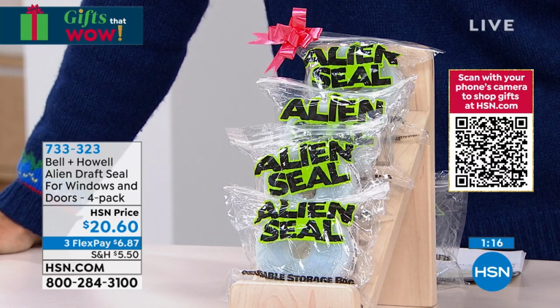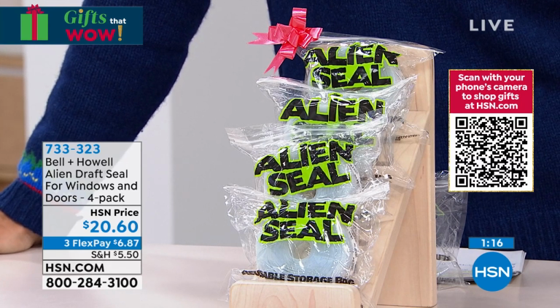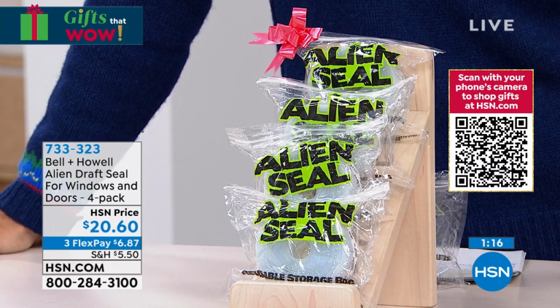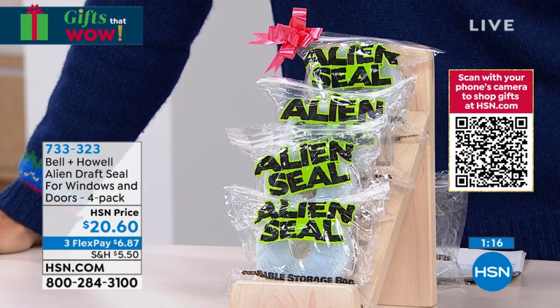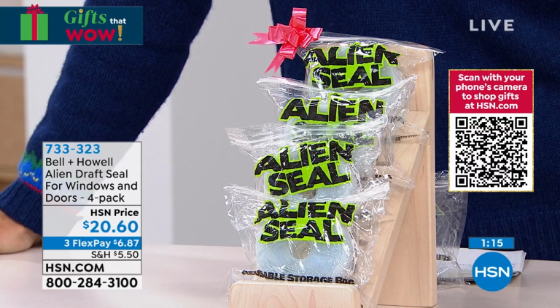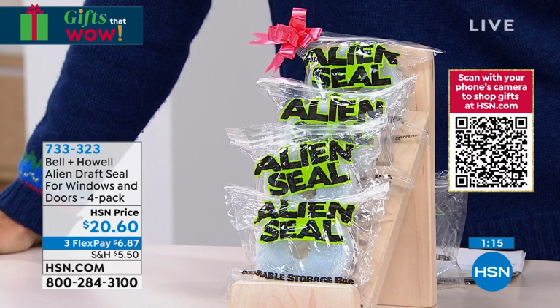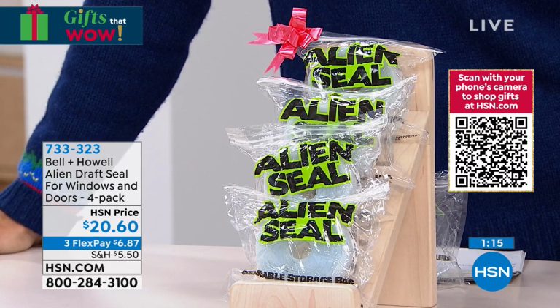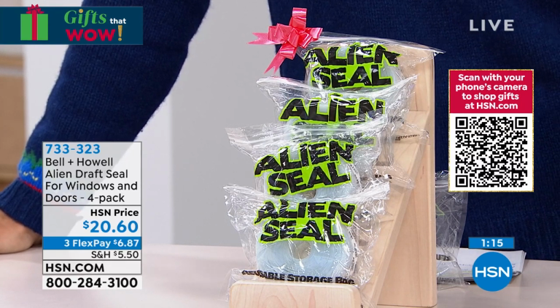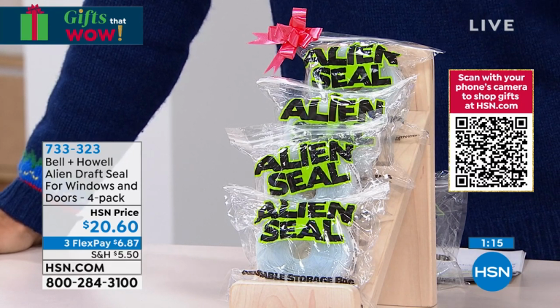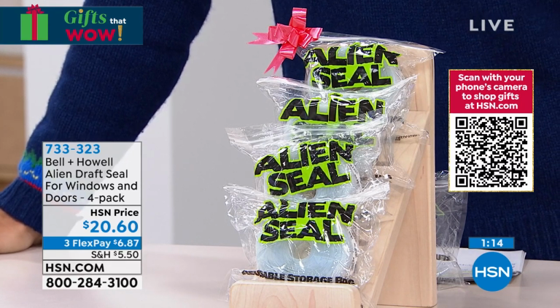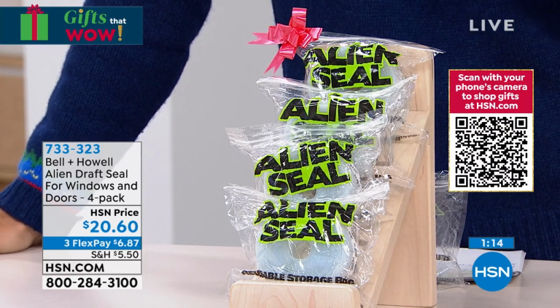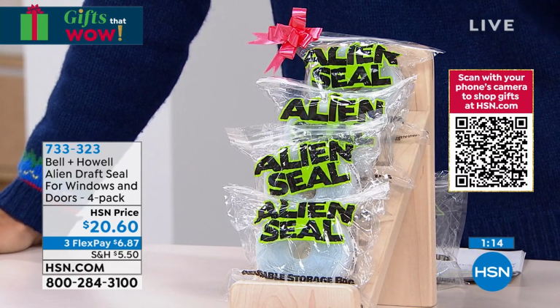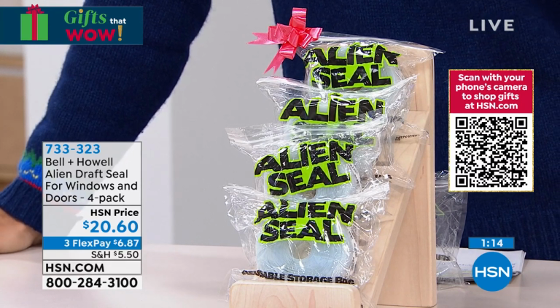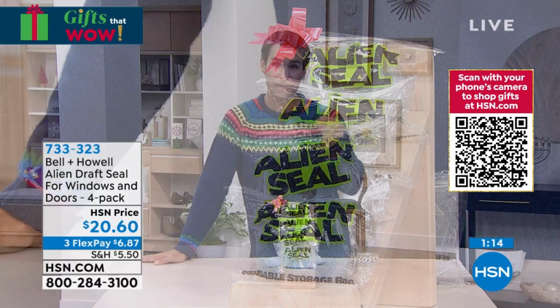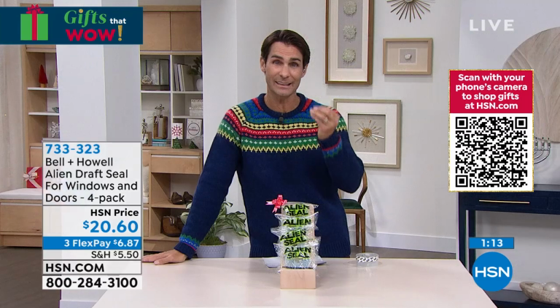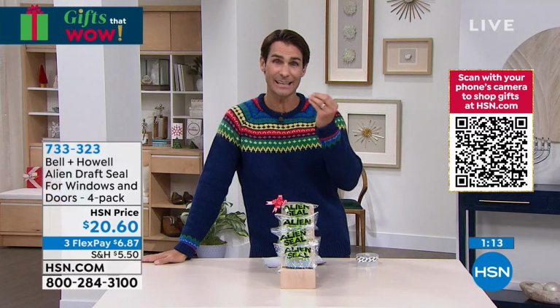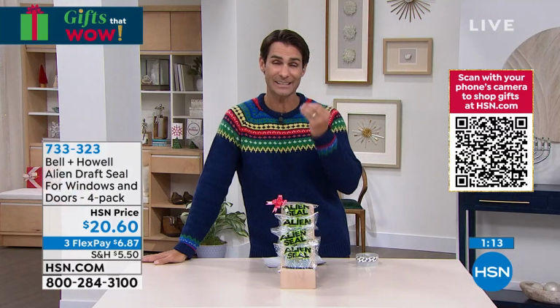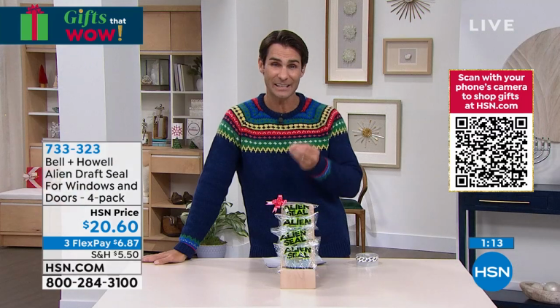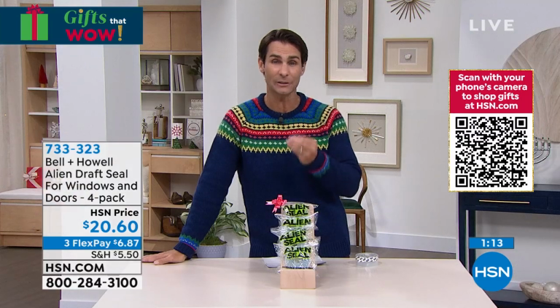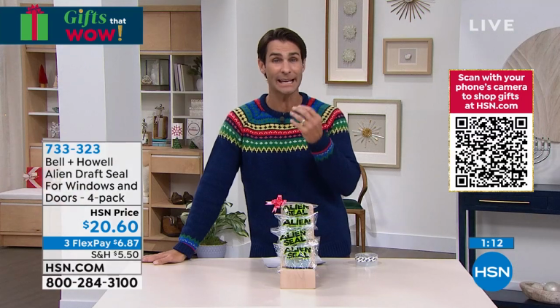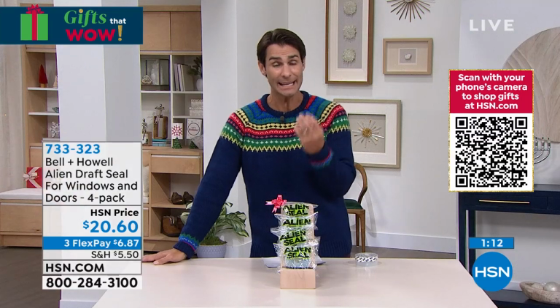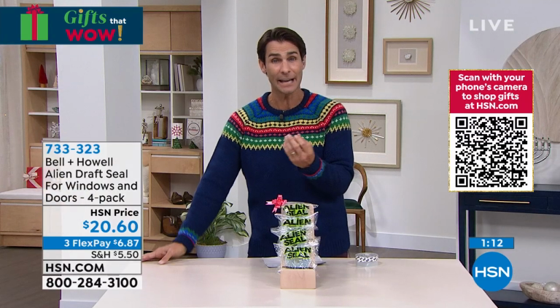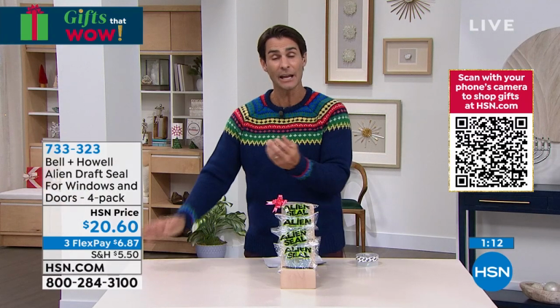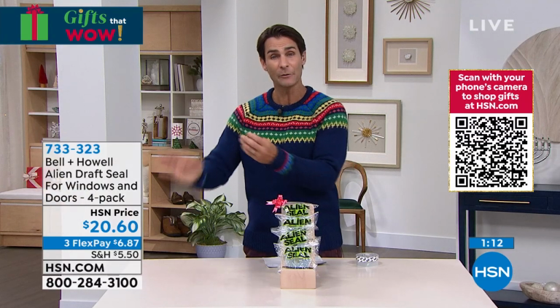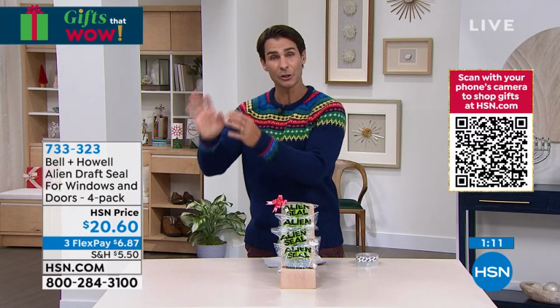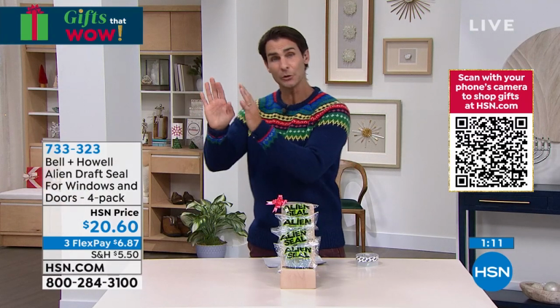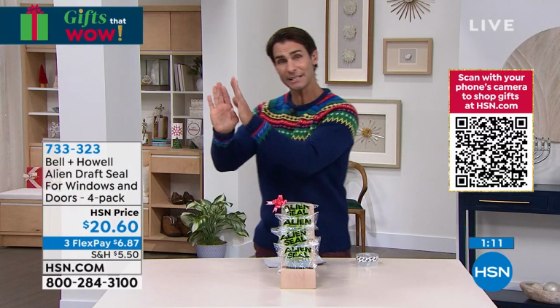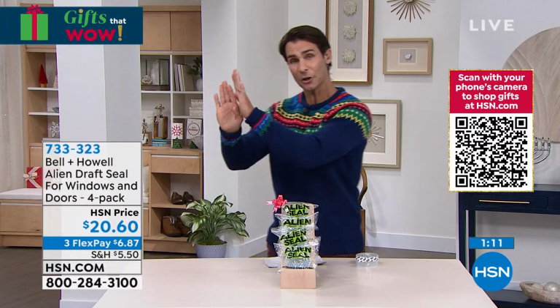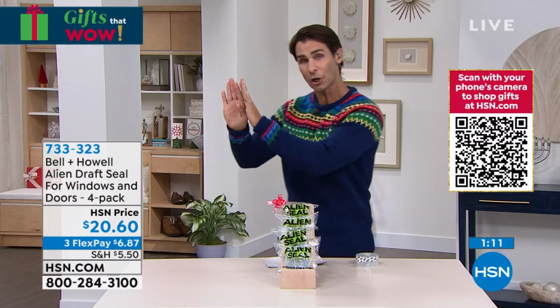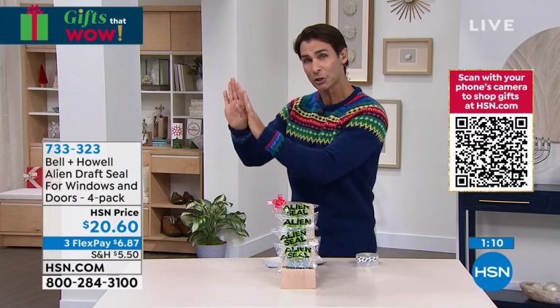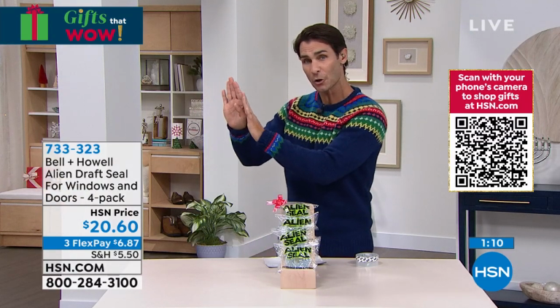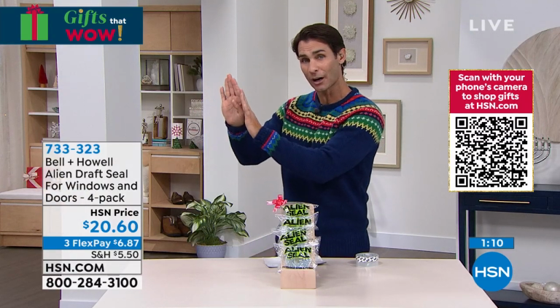This is expensive air conditioning or heat going out of your house and letting the opposite in. The alien seal is going to help you save that money — and it's something you can do yourself.